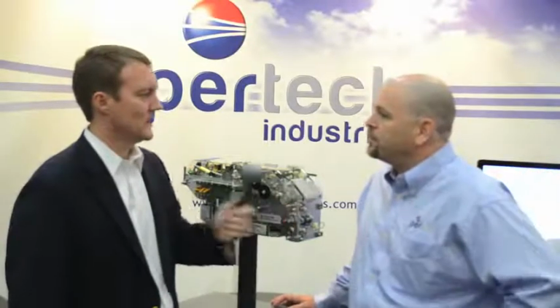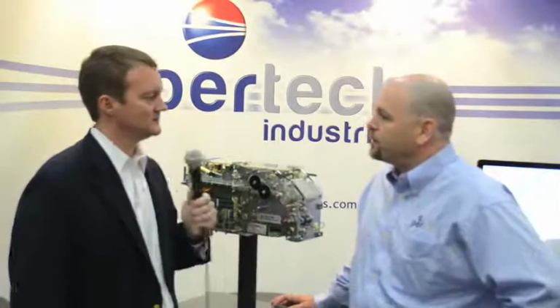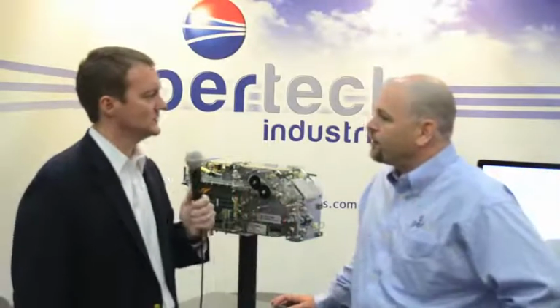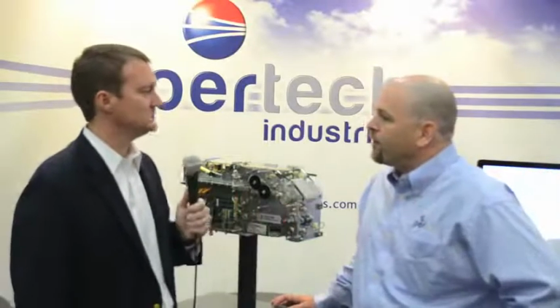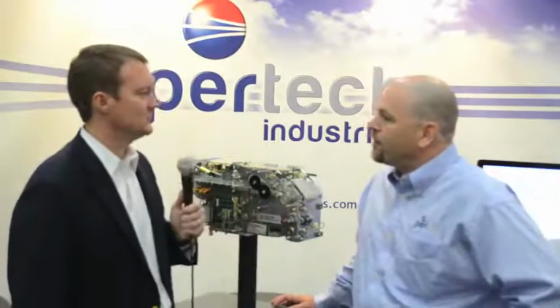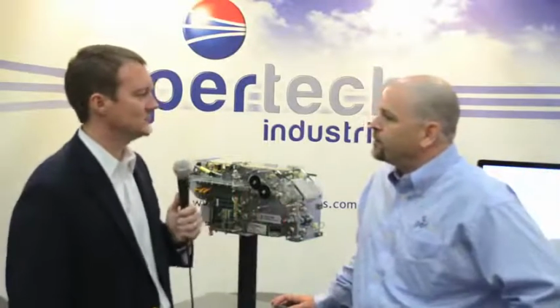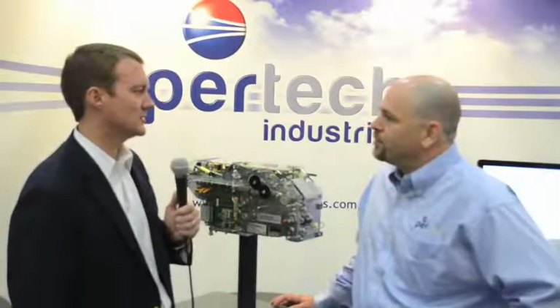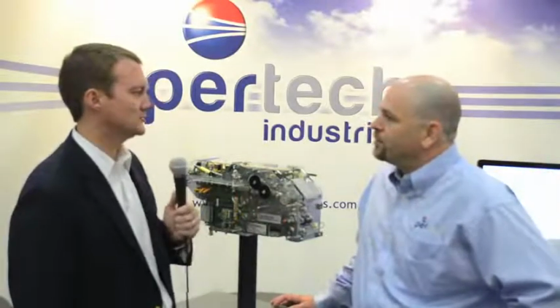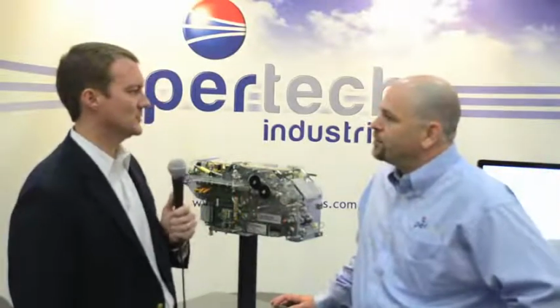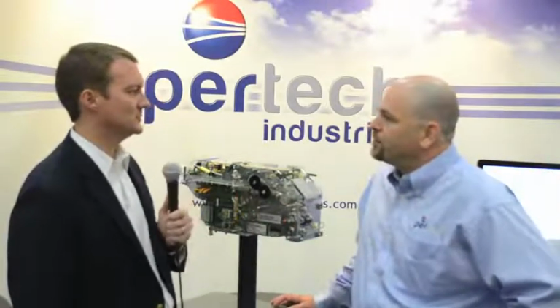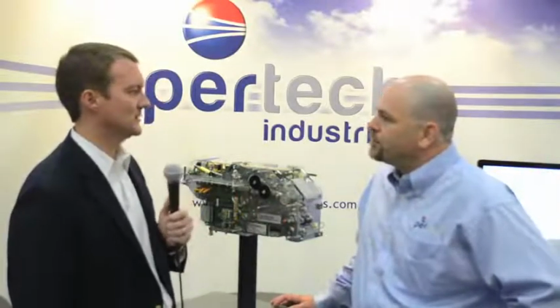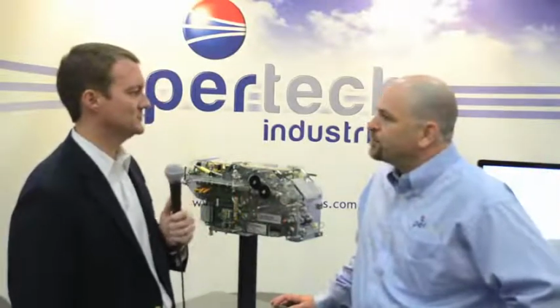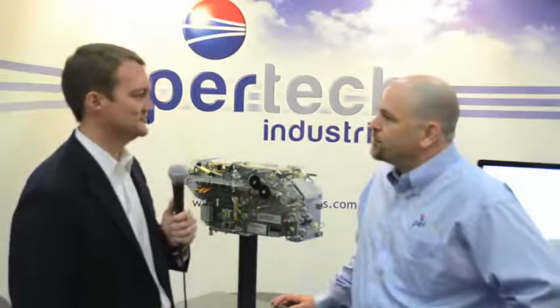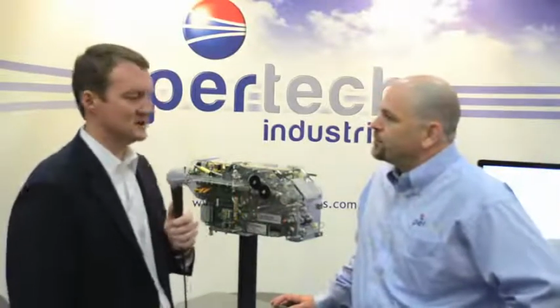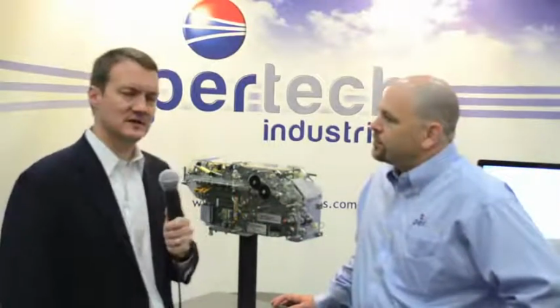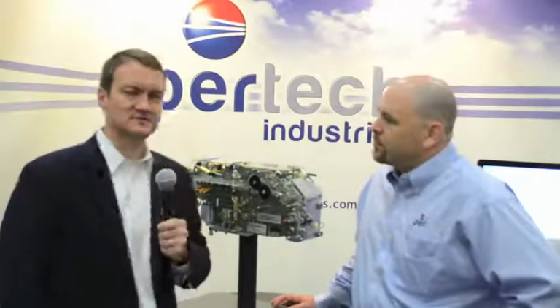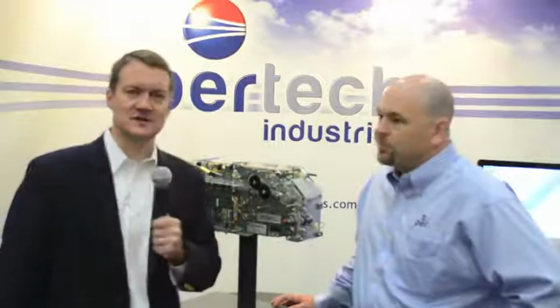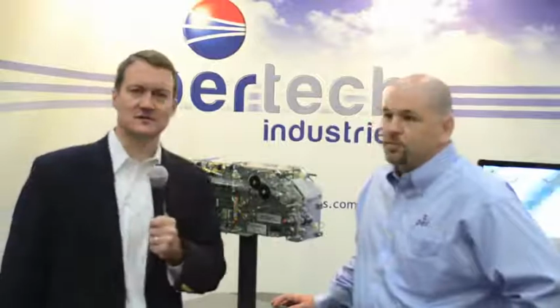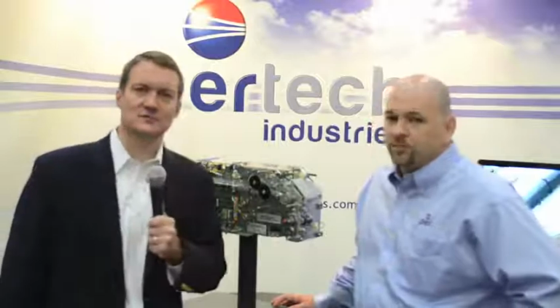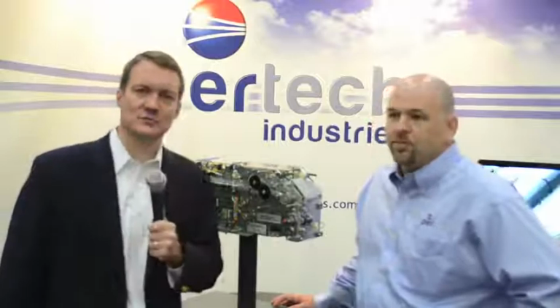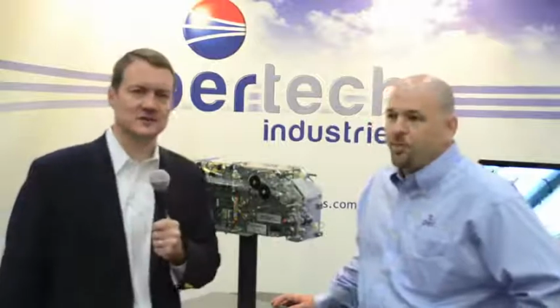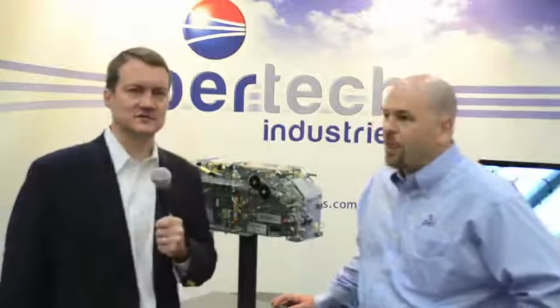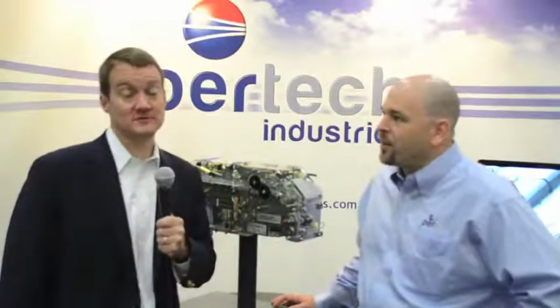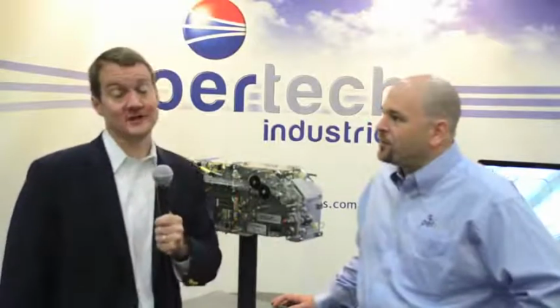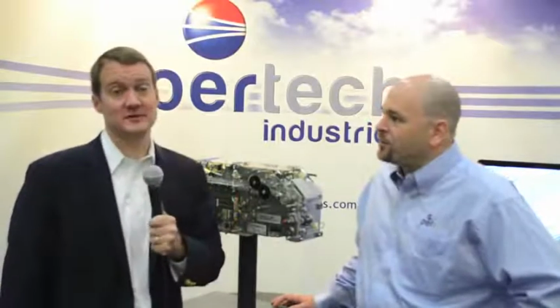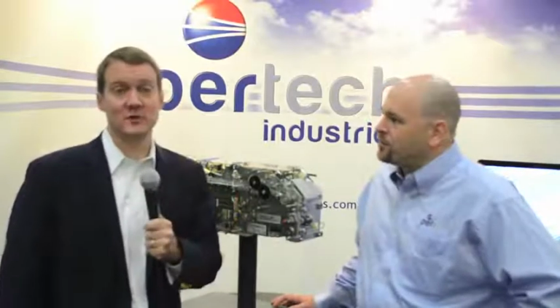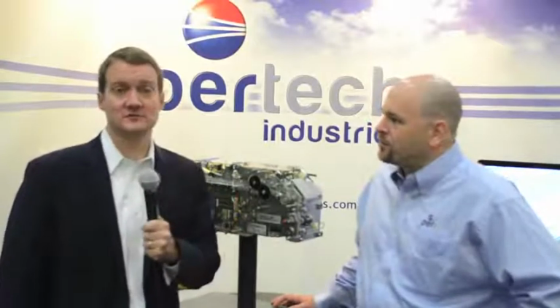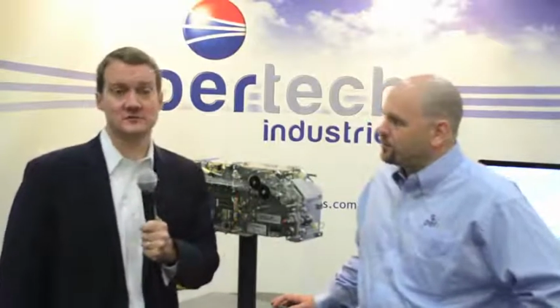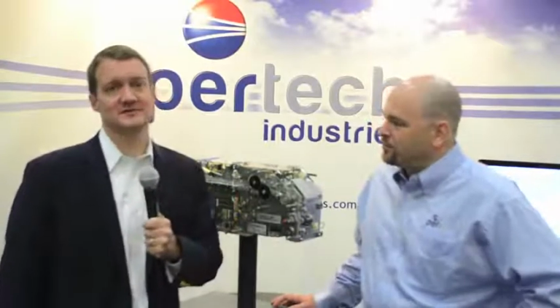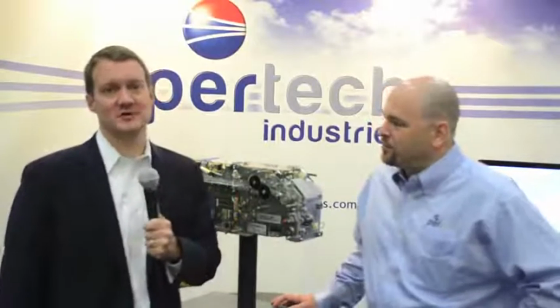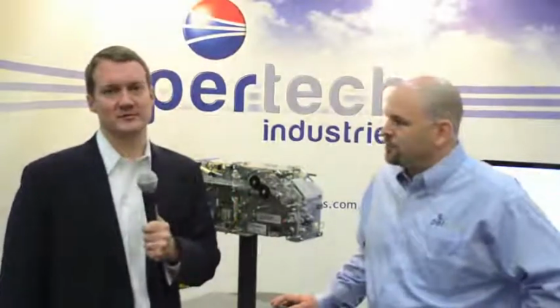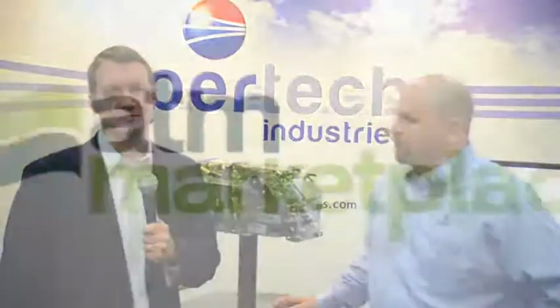Excellent. Well, thank you so much for walking me through what Pertech Industries does. Again, this is Shane Kirk with Pertech Industries, and I'm James Wester from ATM Marketplace.